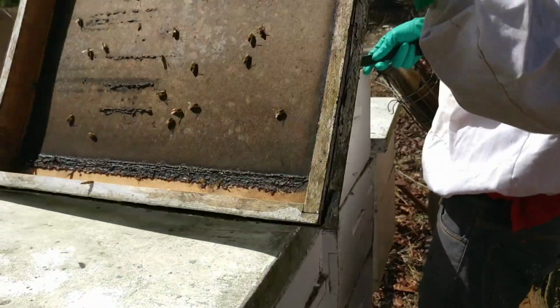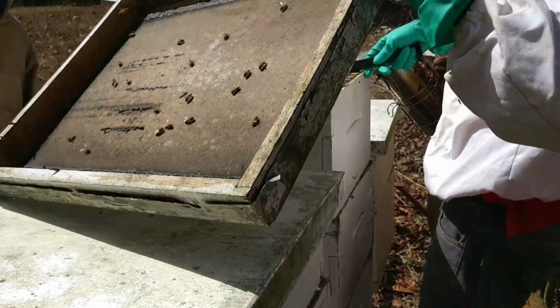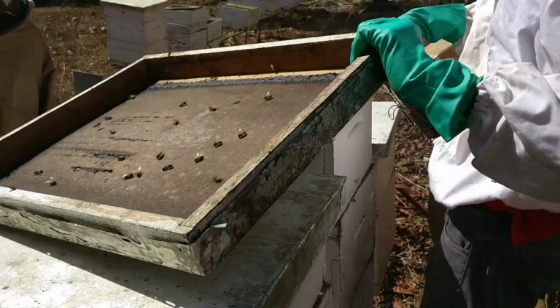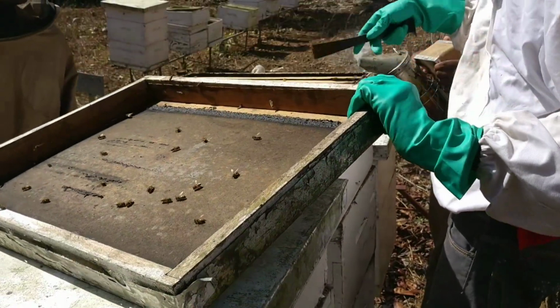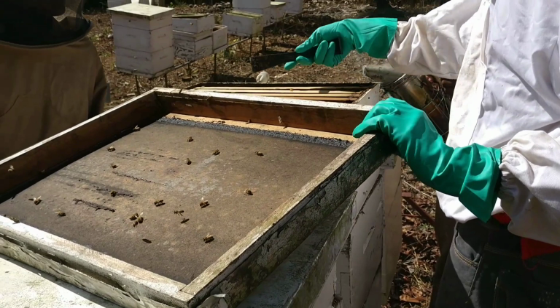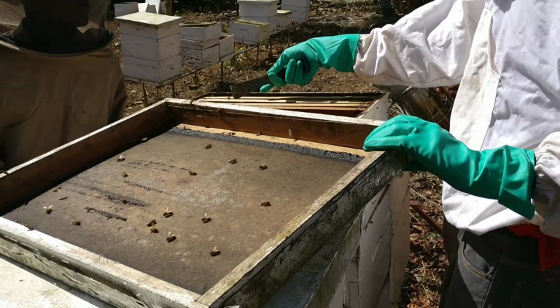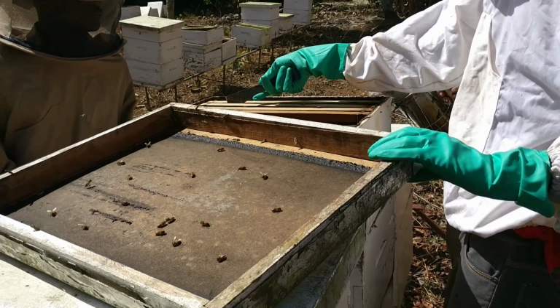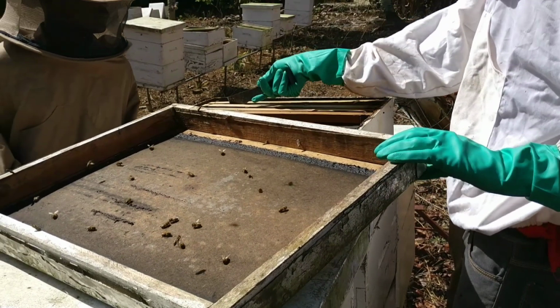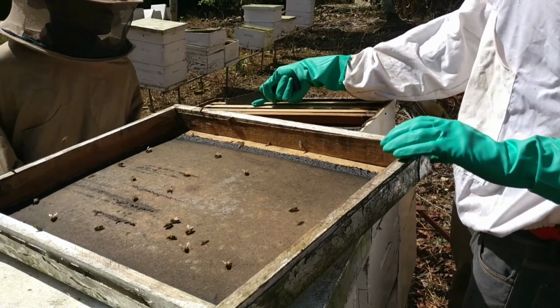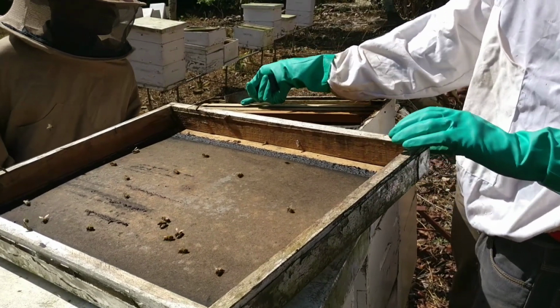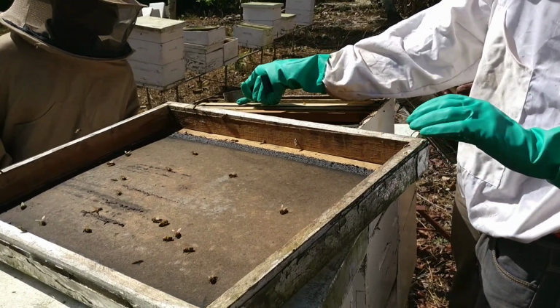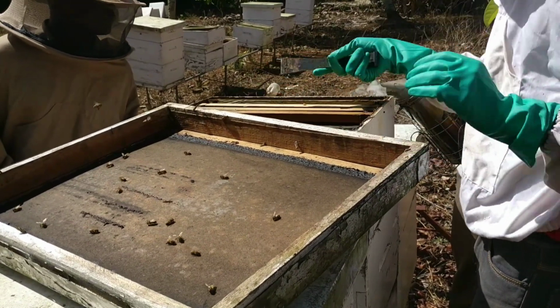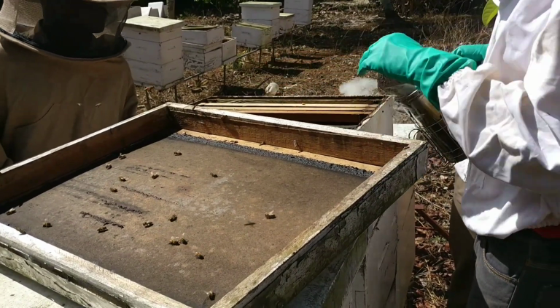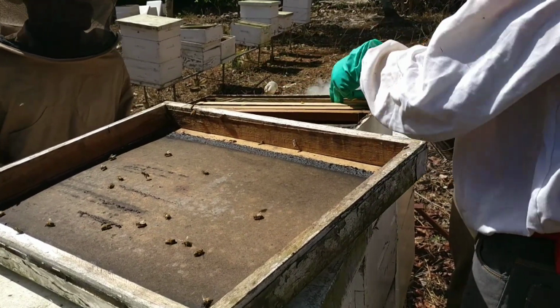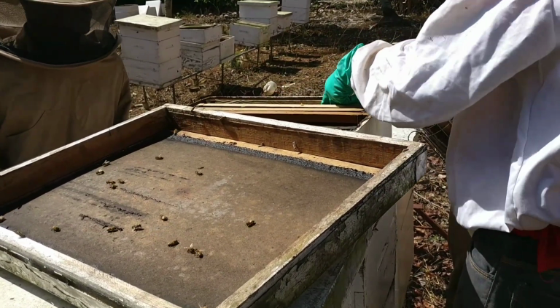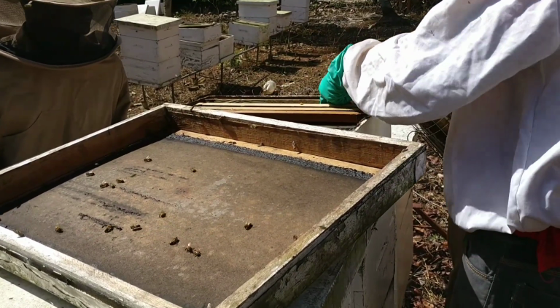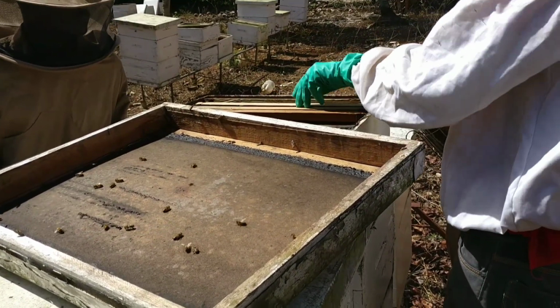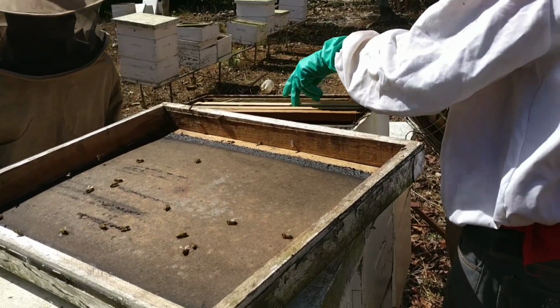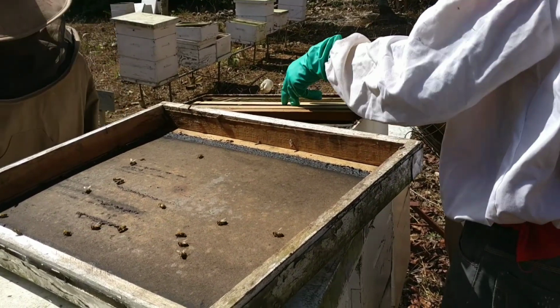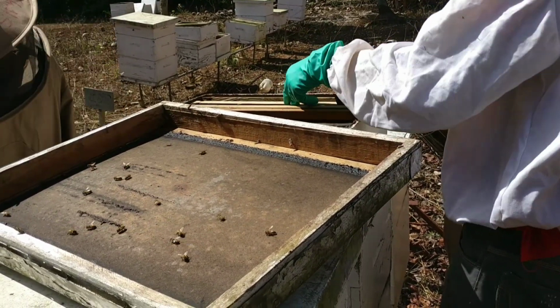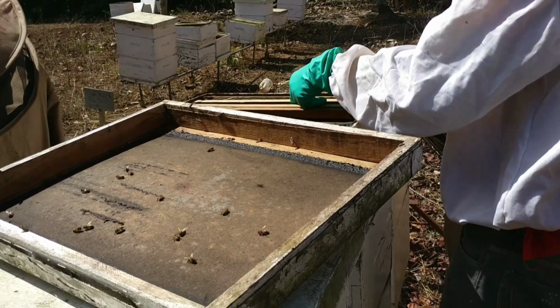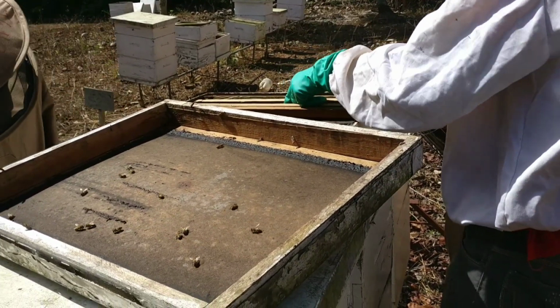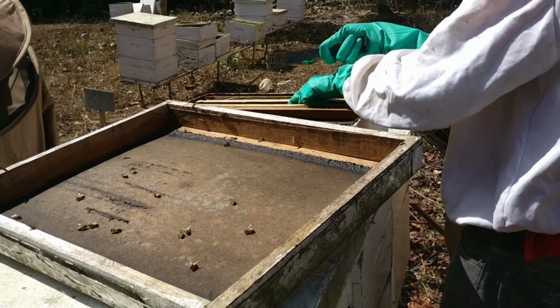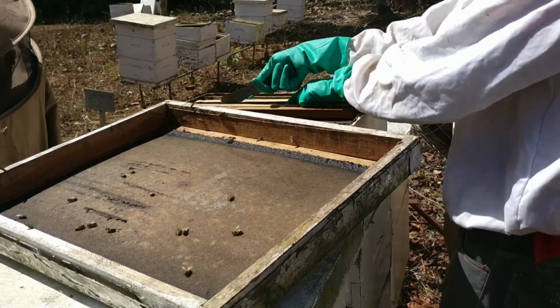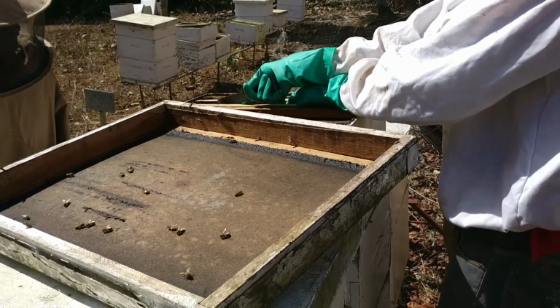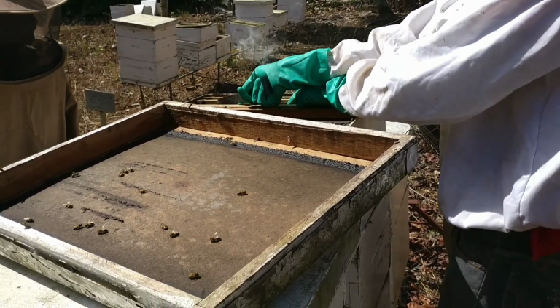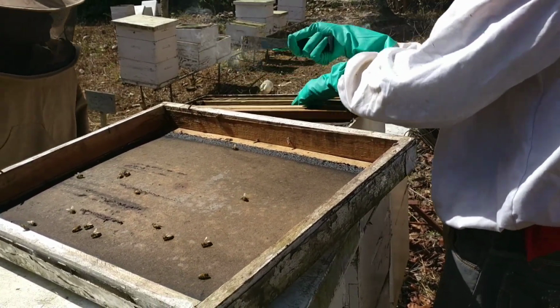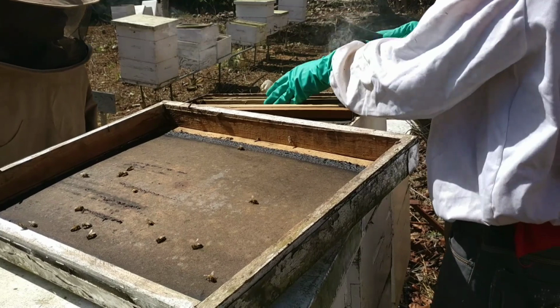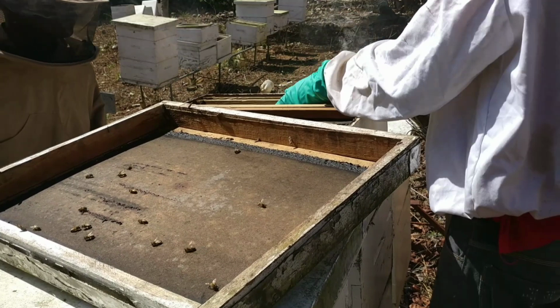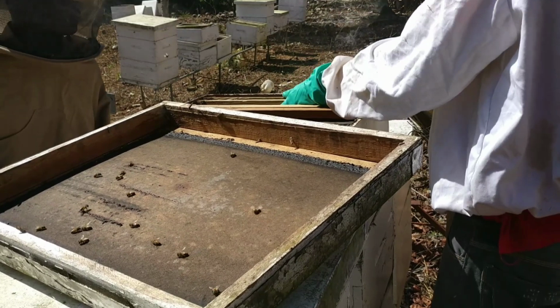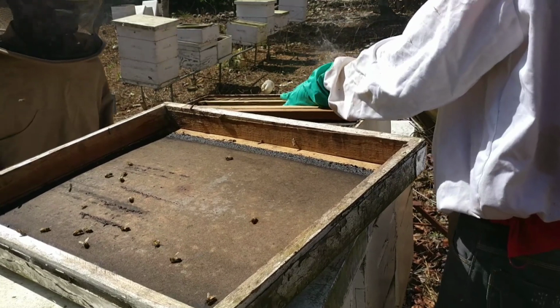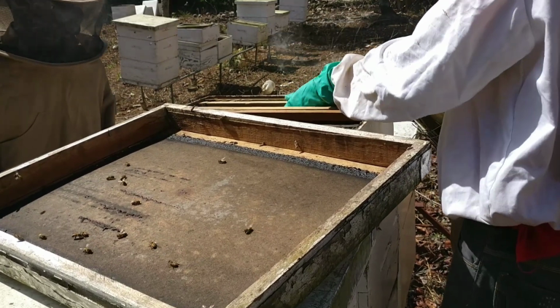If you are curious about how these feeders were made, you can leave a comment in the comment section and I will respond to you.